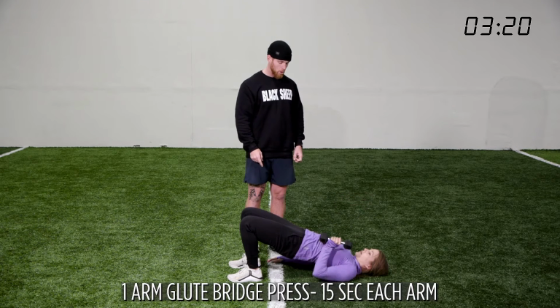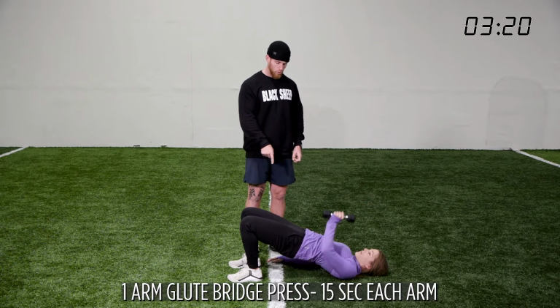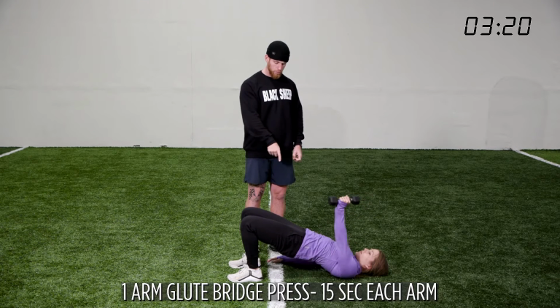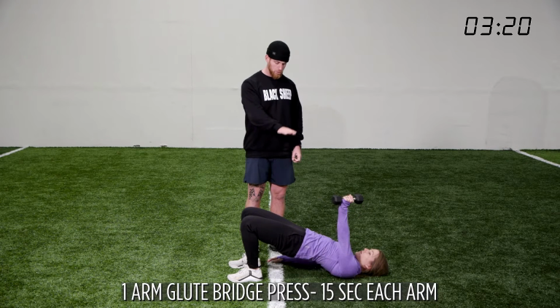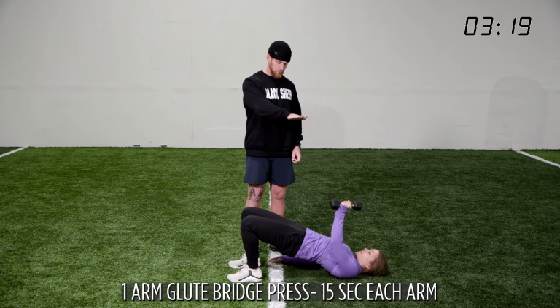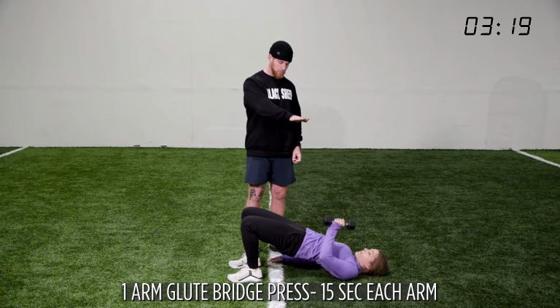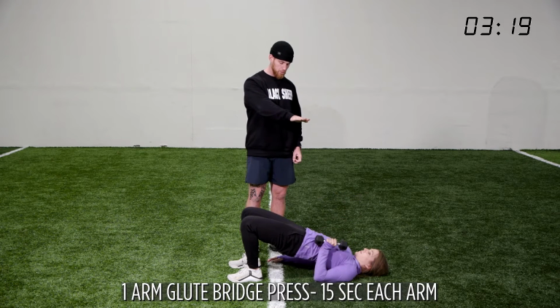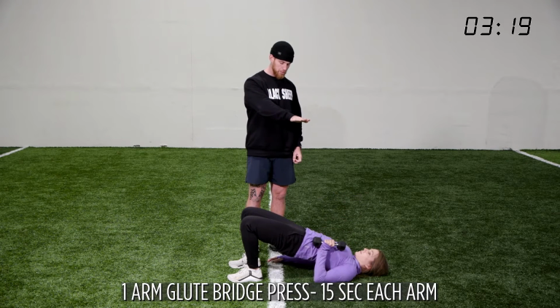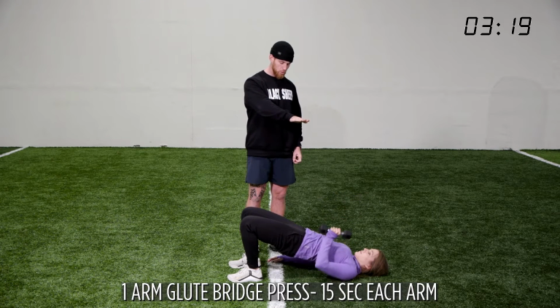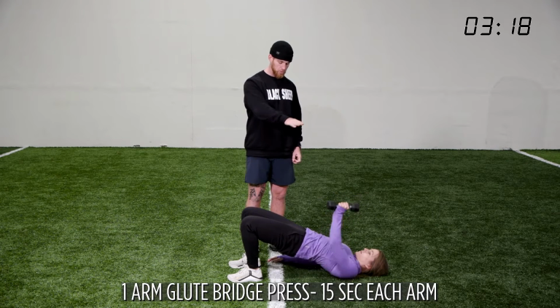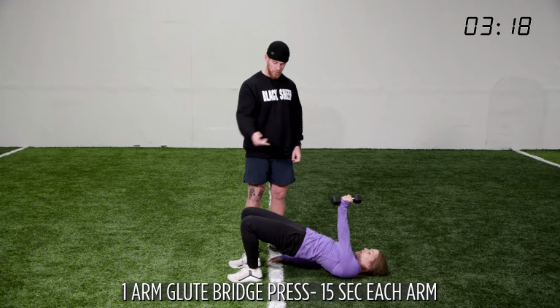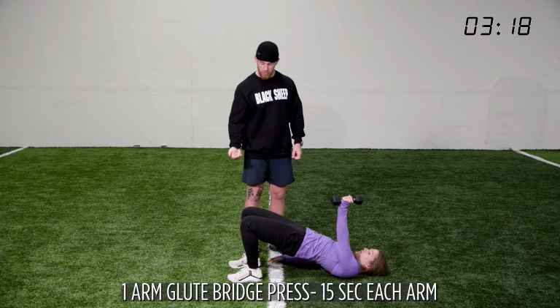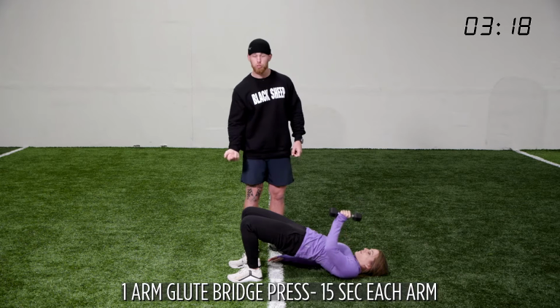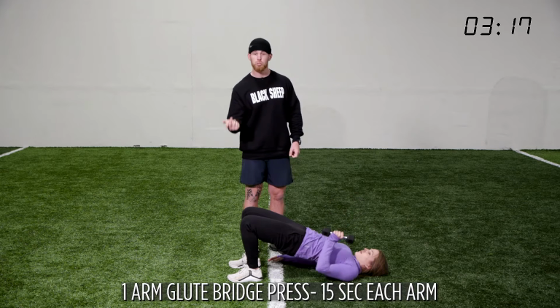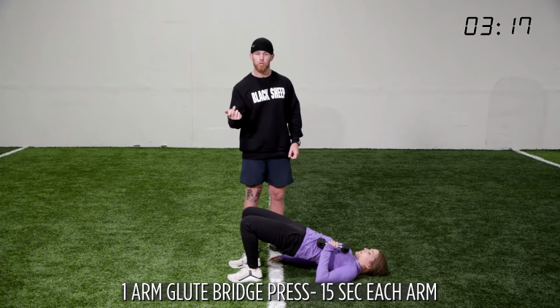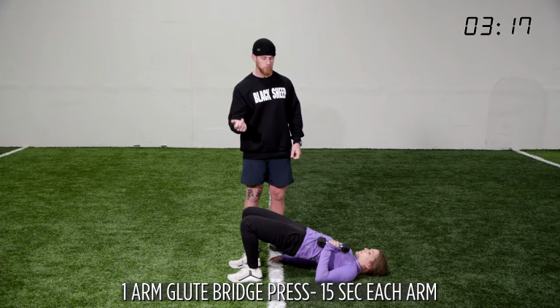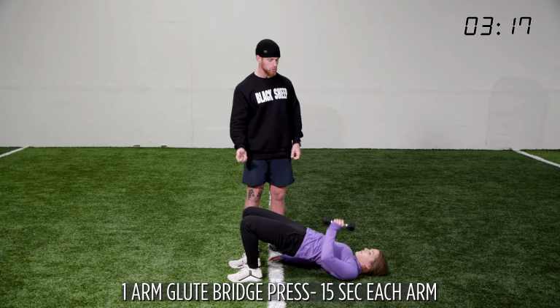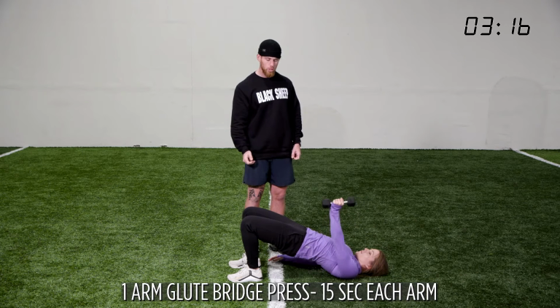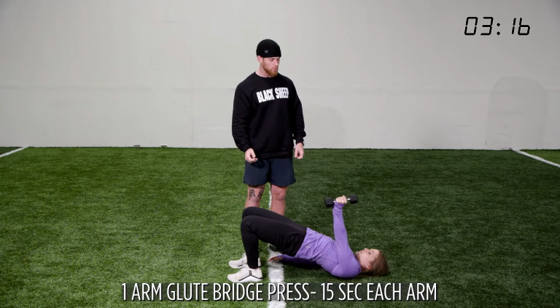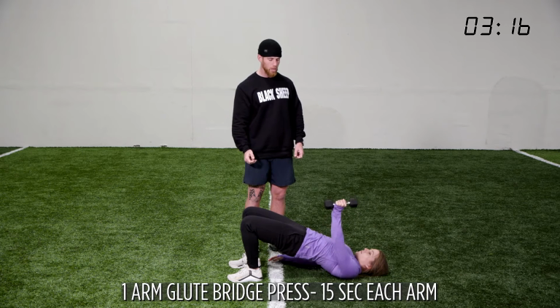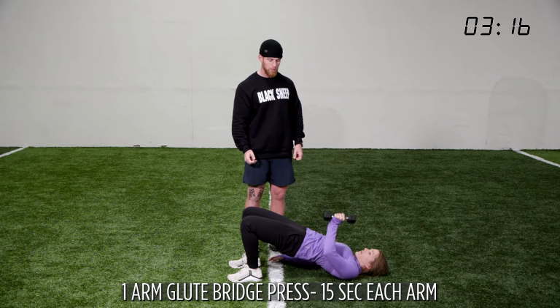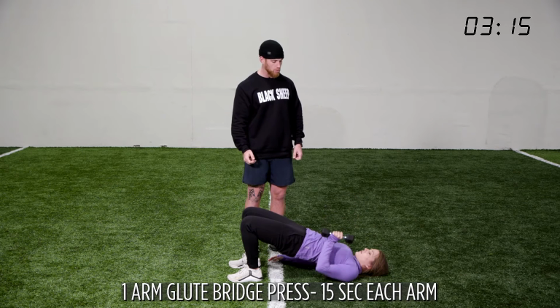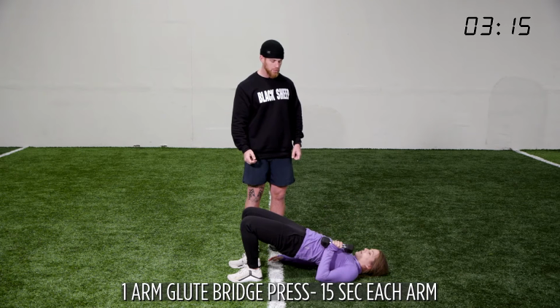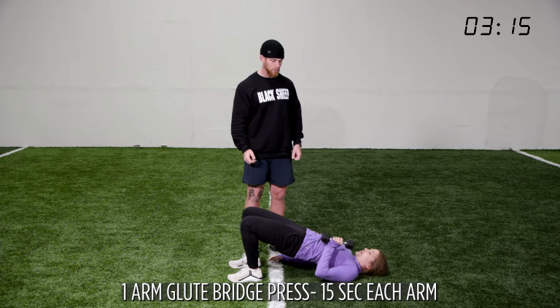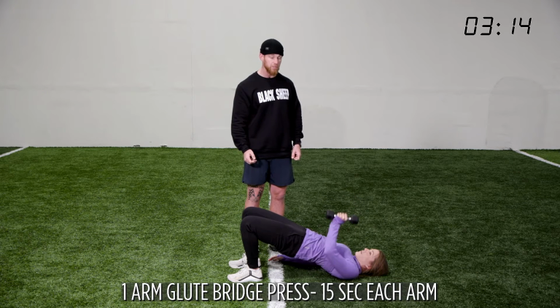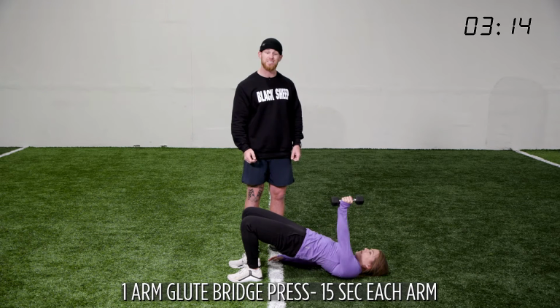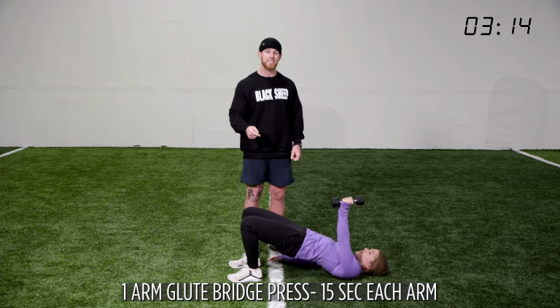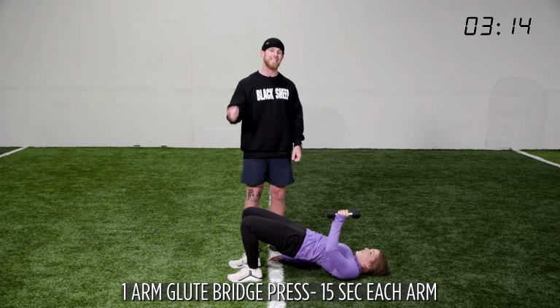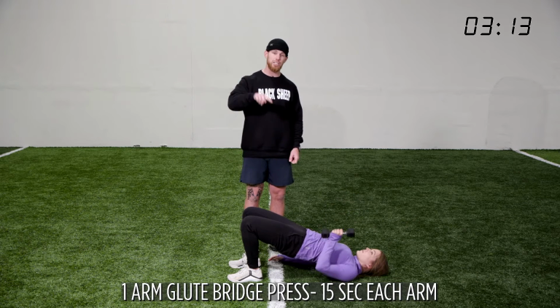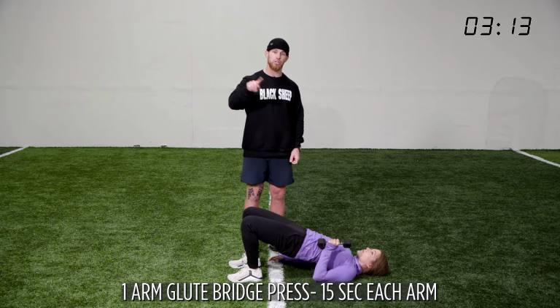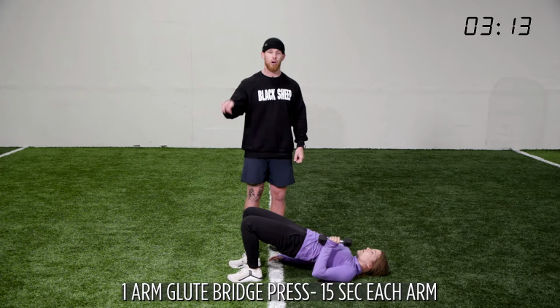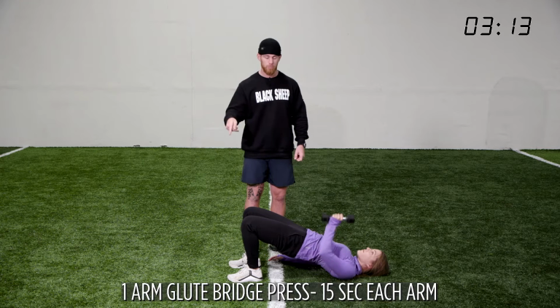All the way through those hips — imagine your hips going through the ceiling, toes pulled up in the shoe. We're going up and we're going down, 15 seconds each arm.